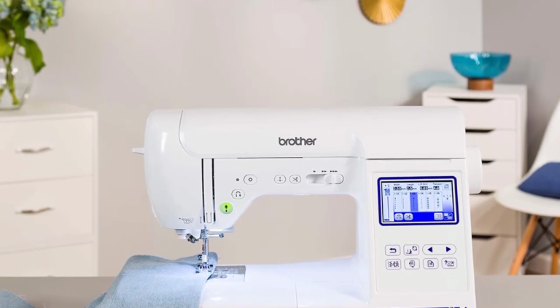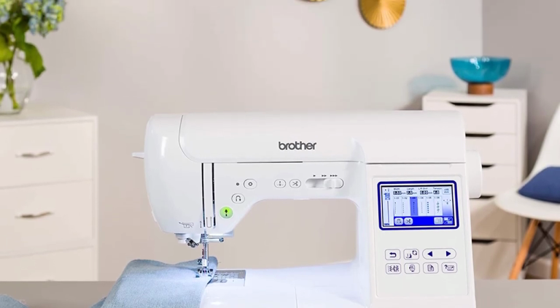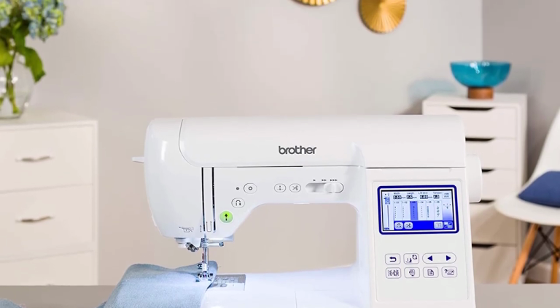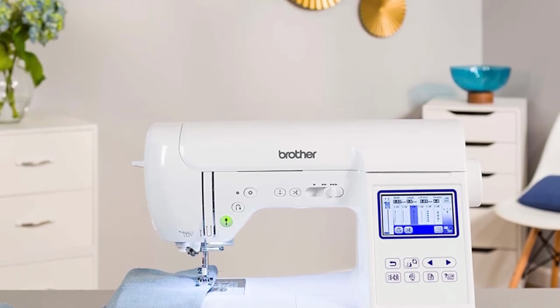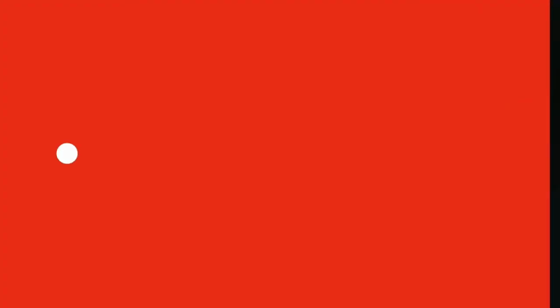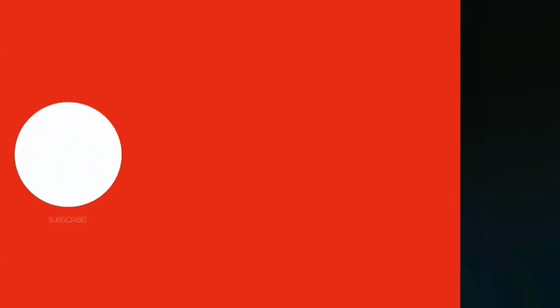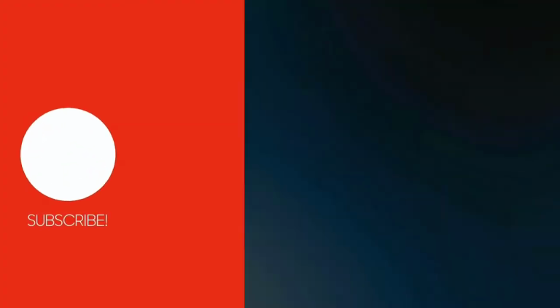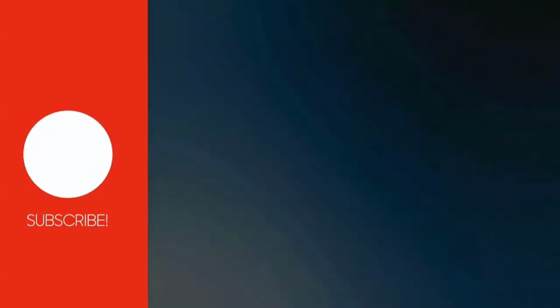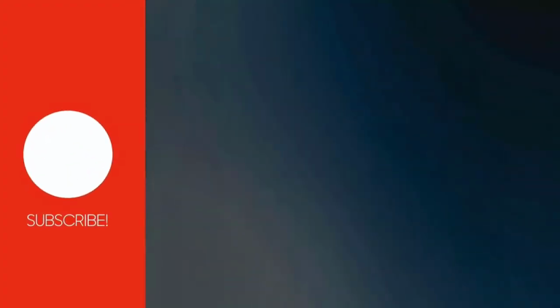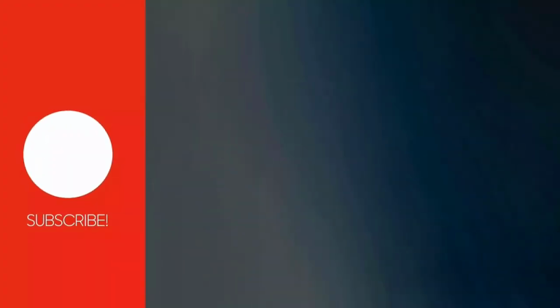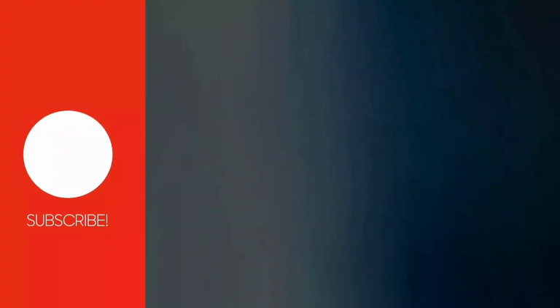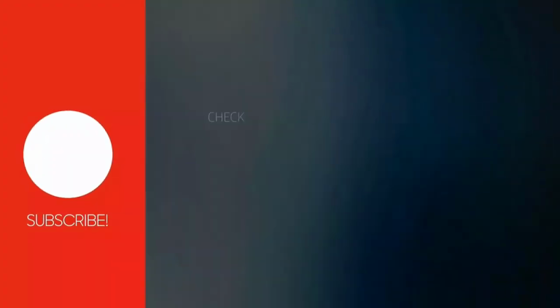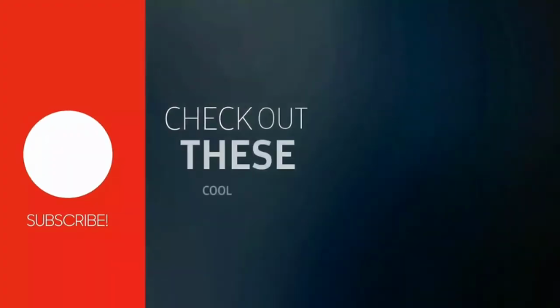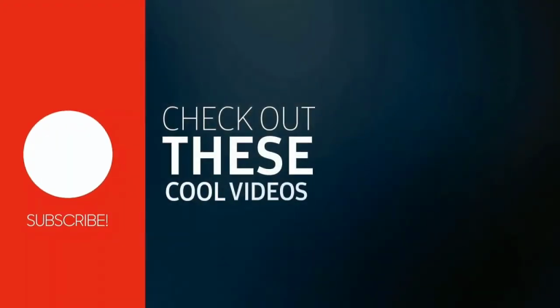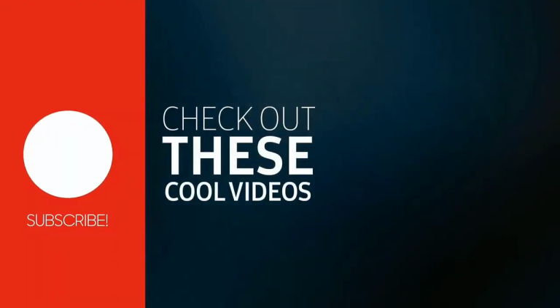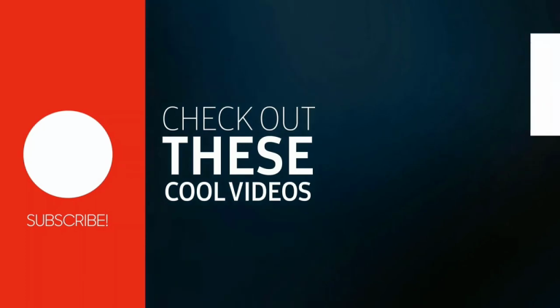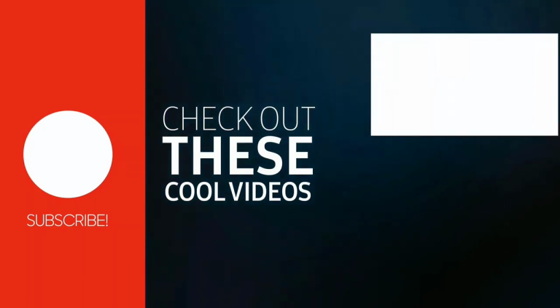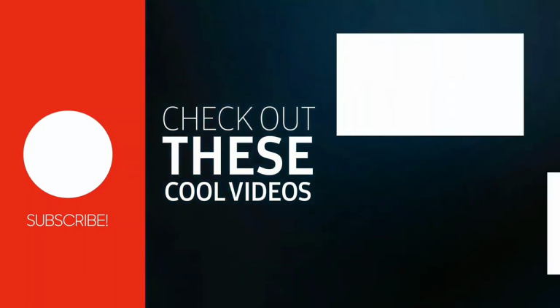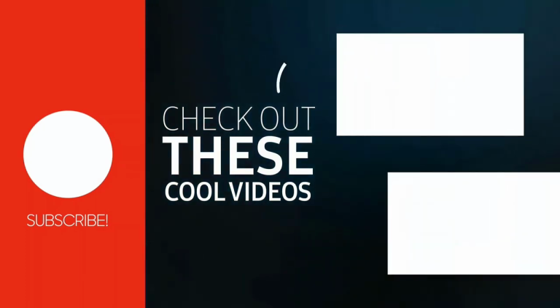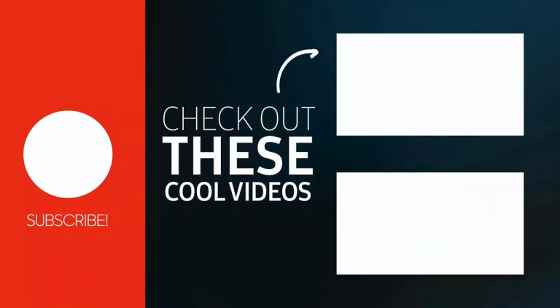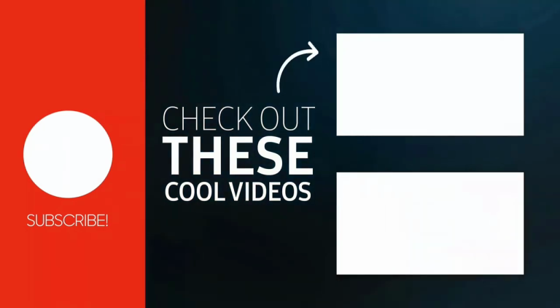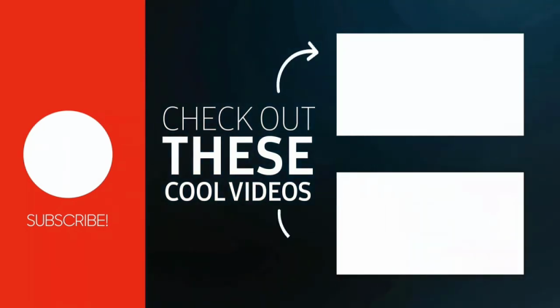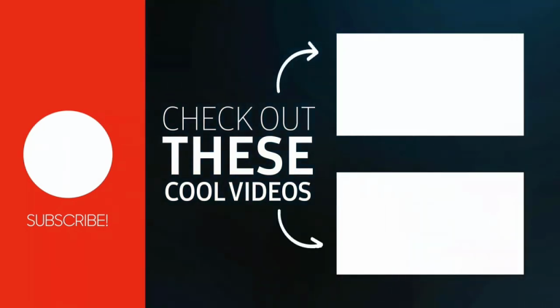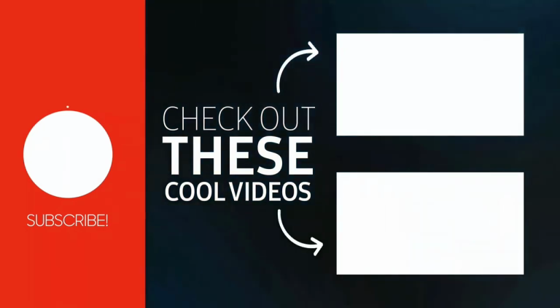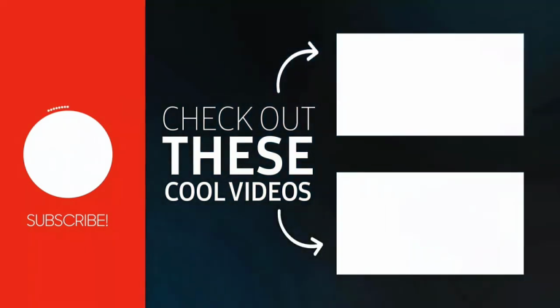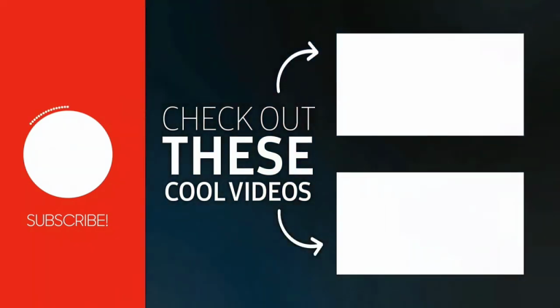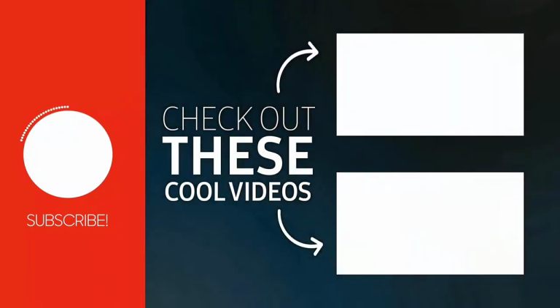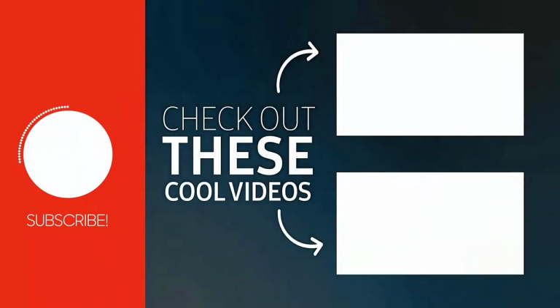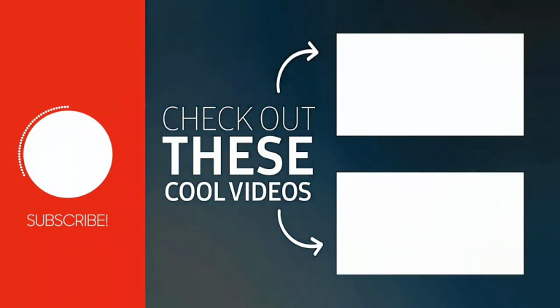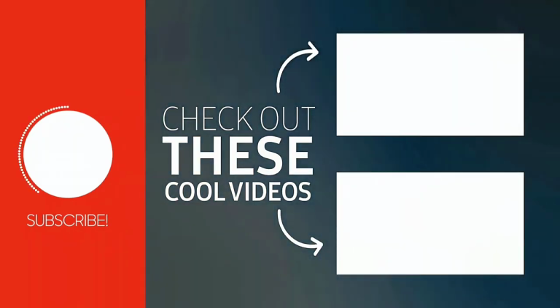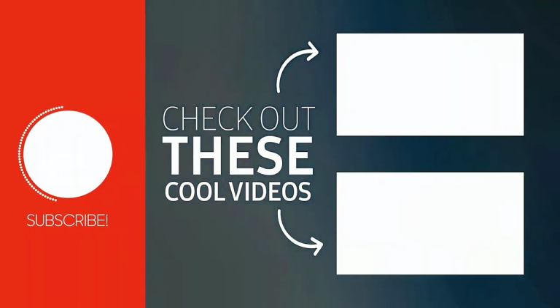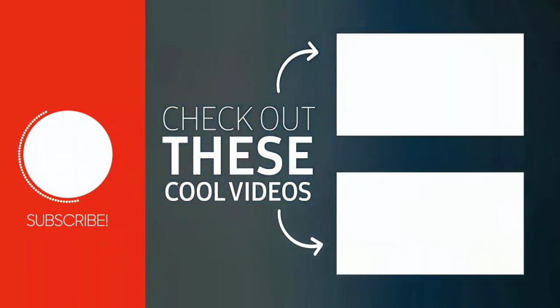Thanks for watching this video. Hope you liked it and found some important information.